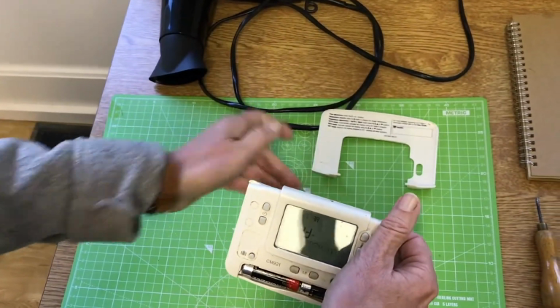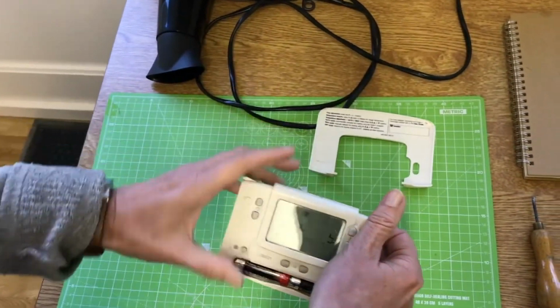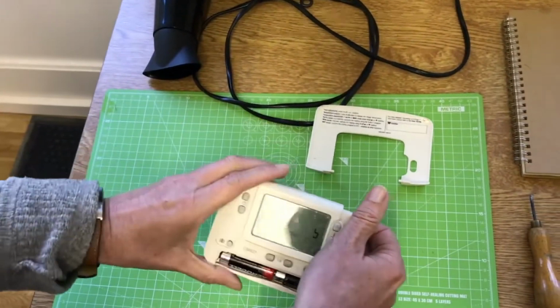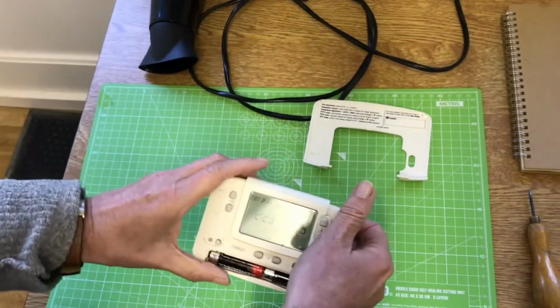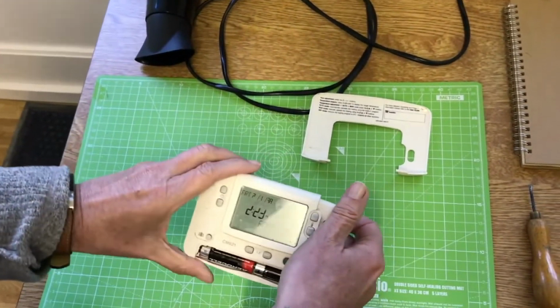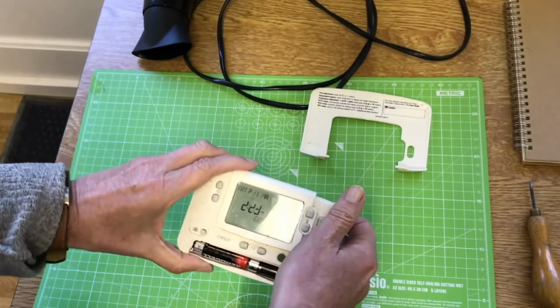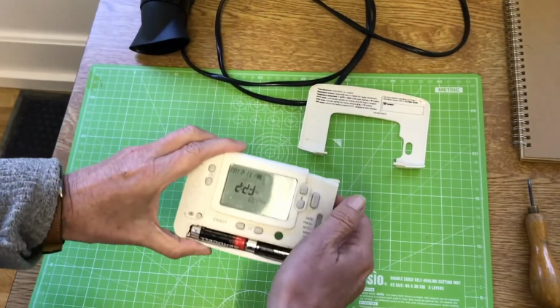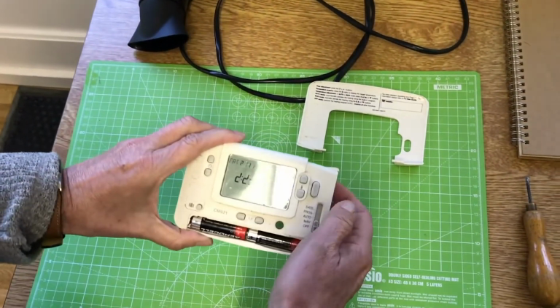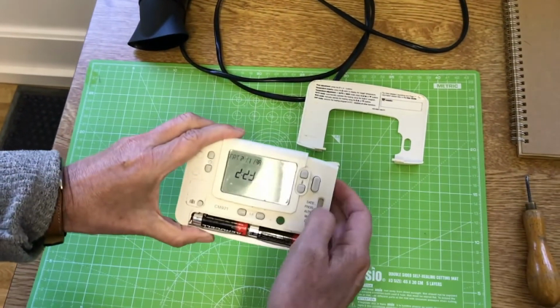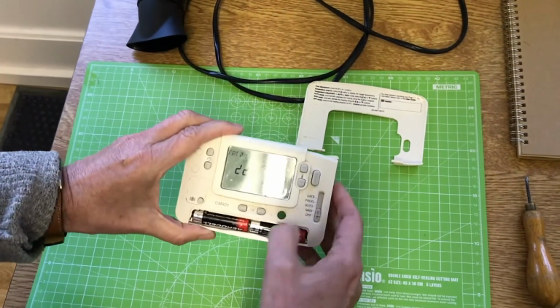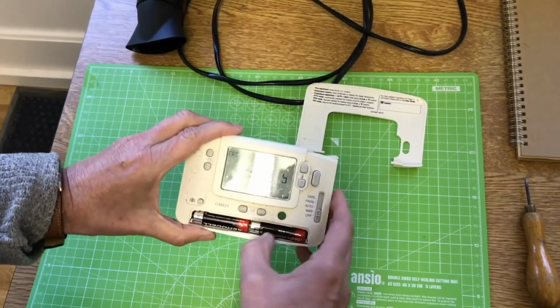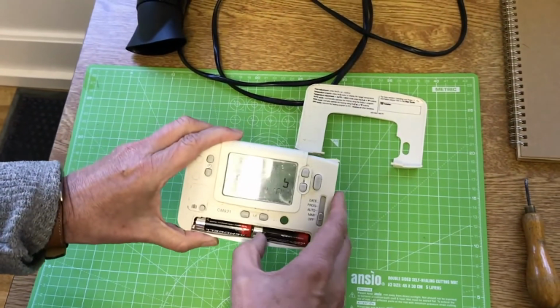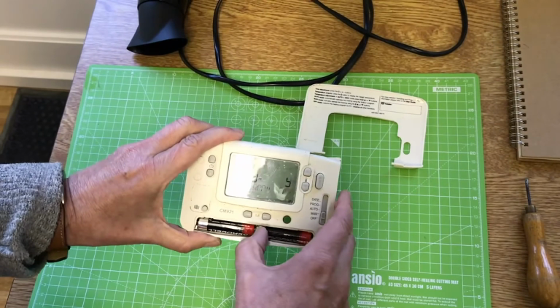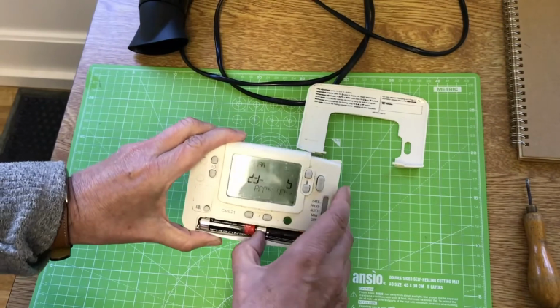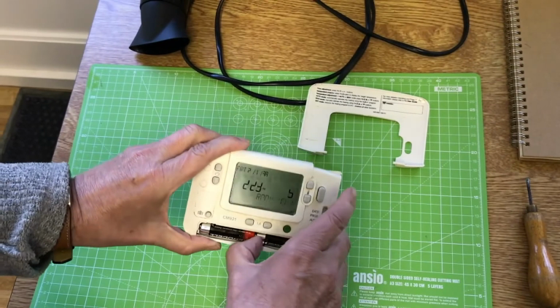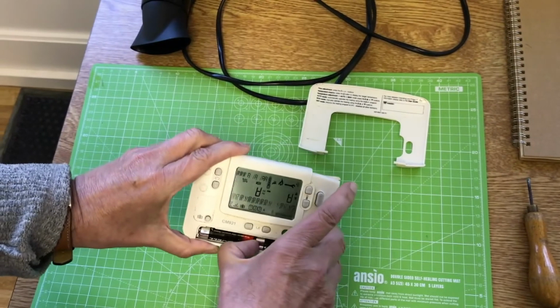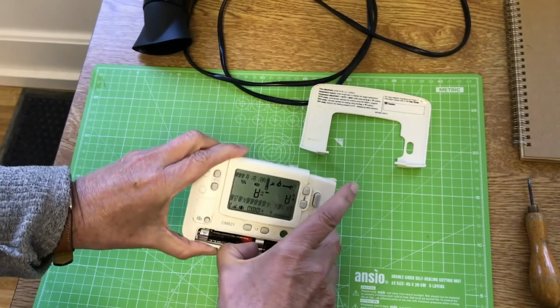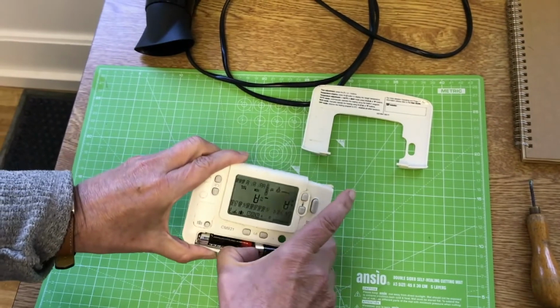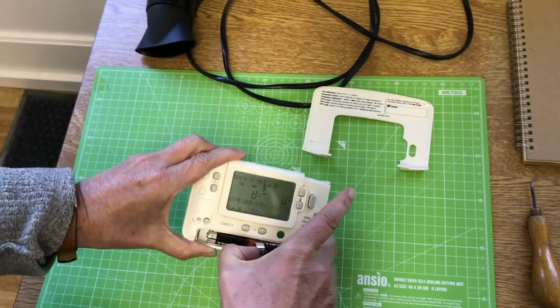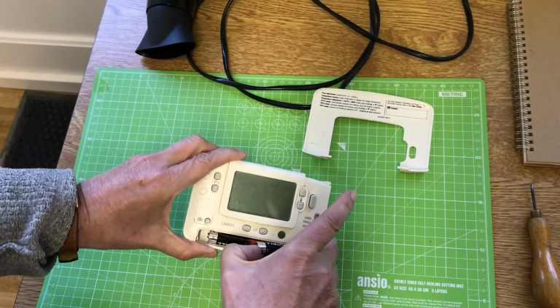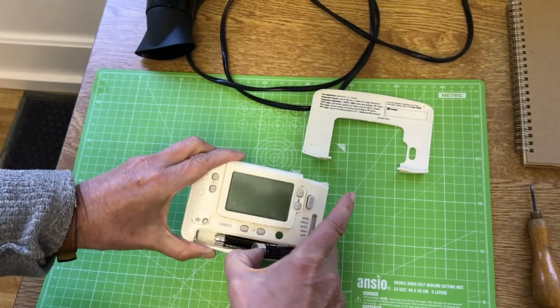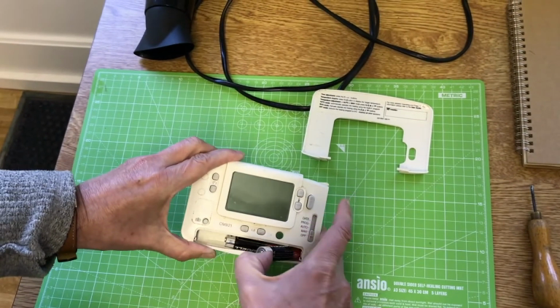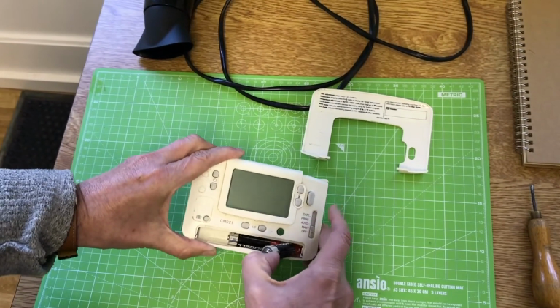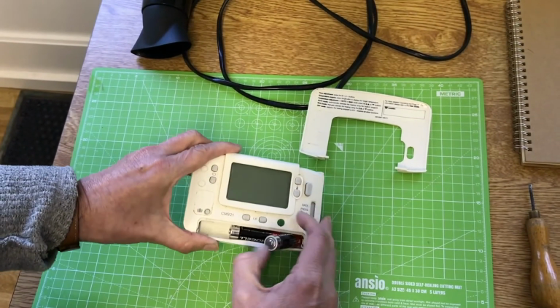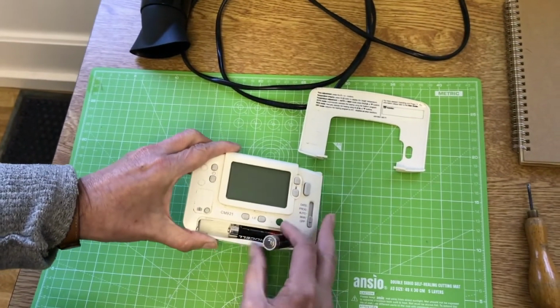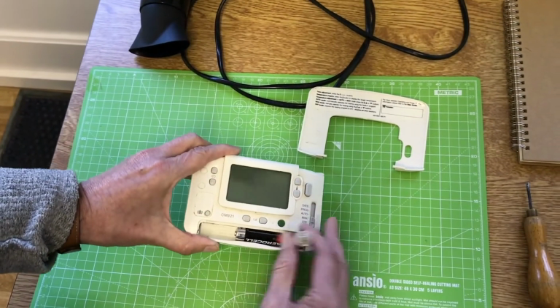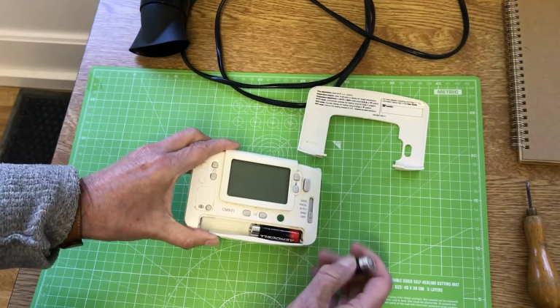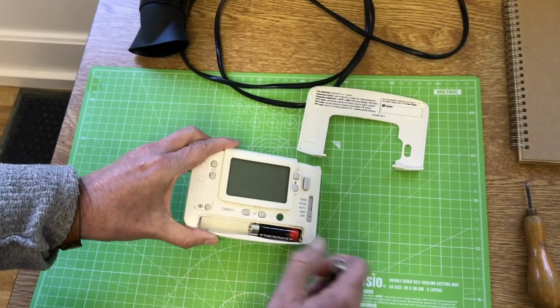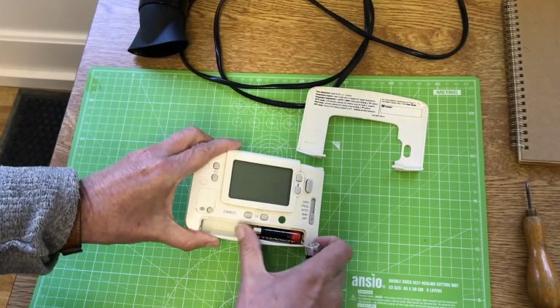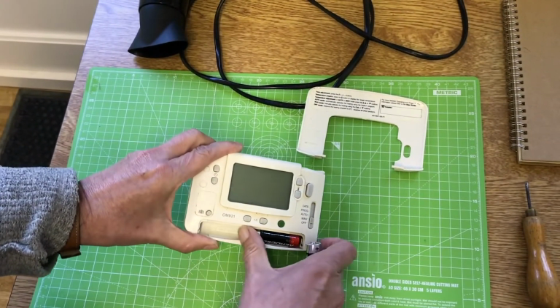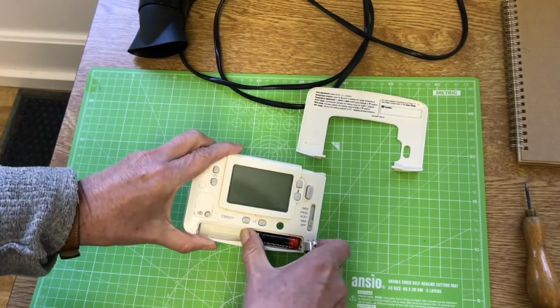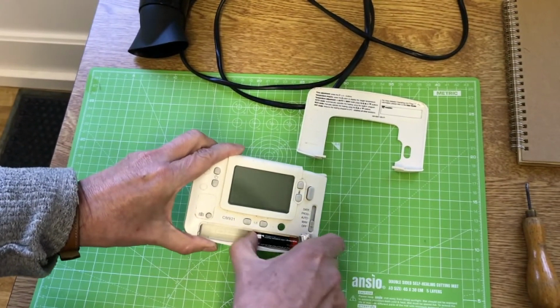The next thing is to take the batteries out, and the easiest way to take the batteries out is just pull it out from the middle.